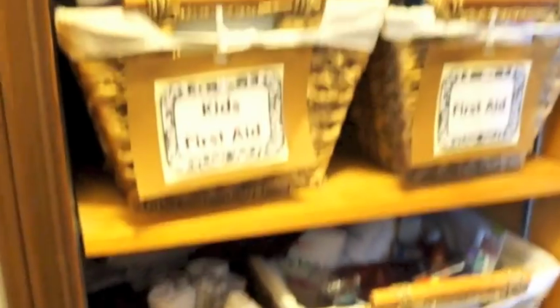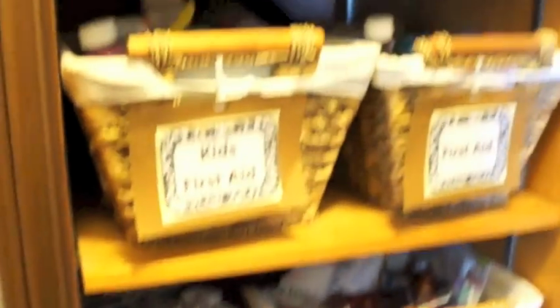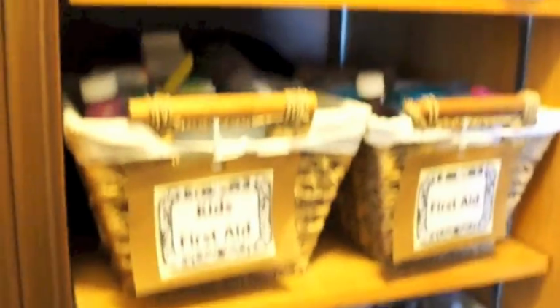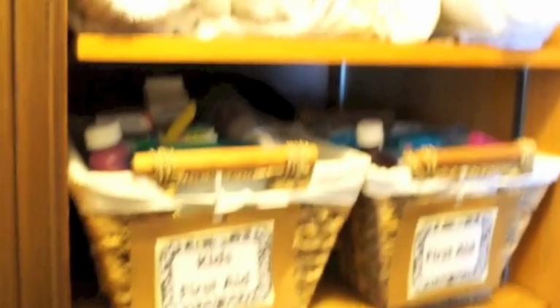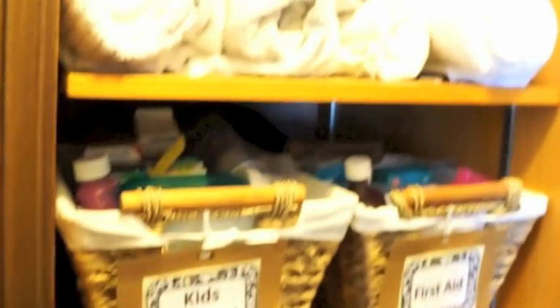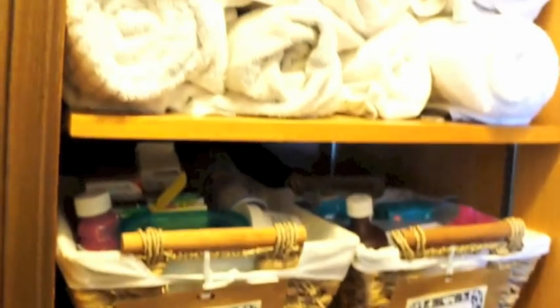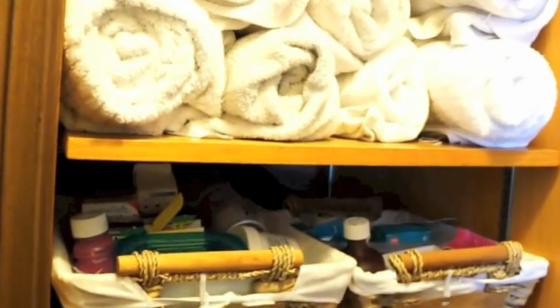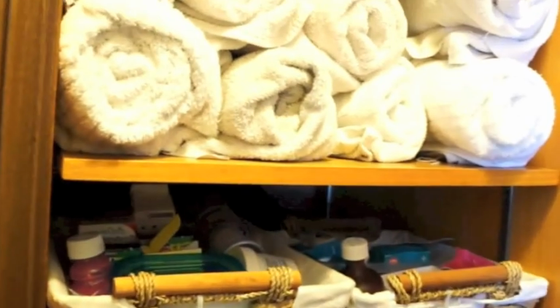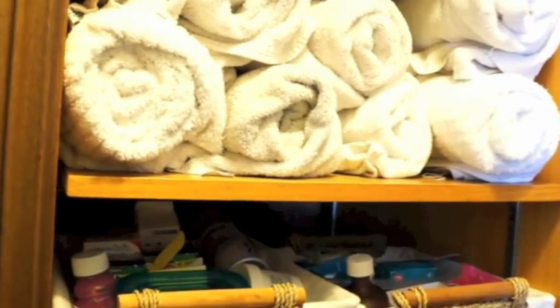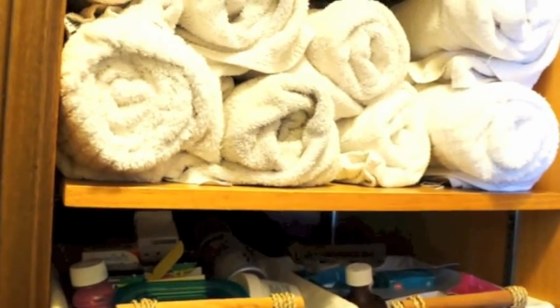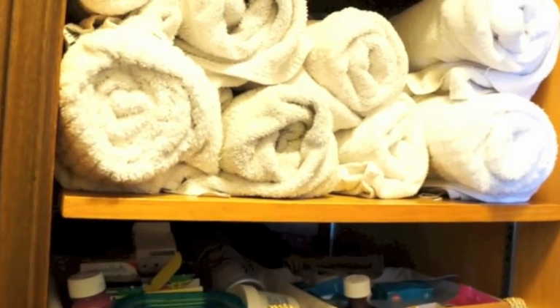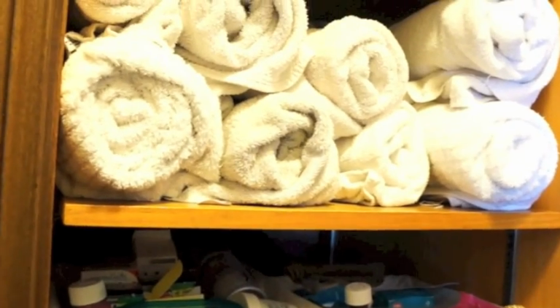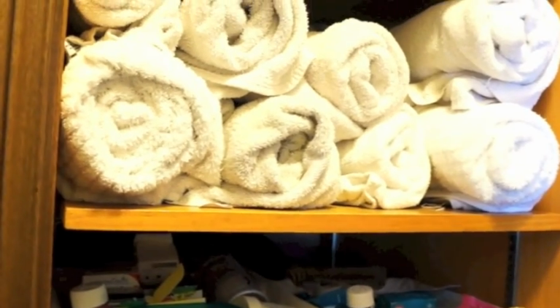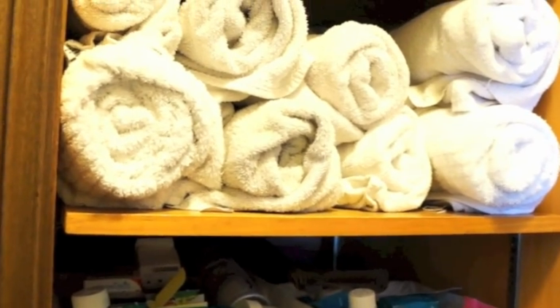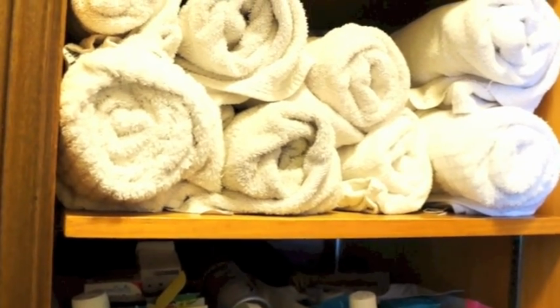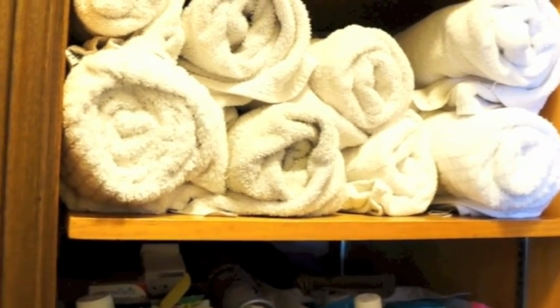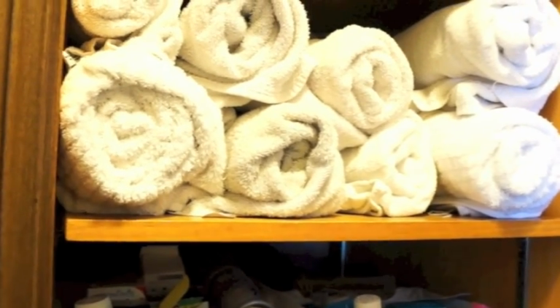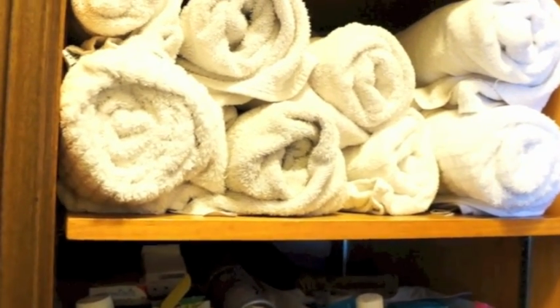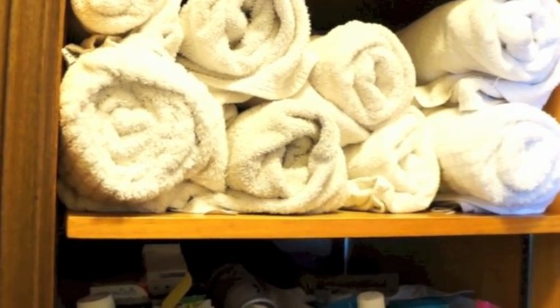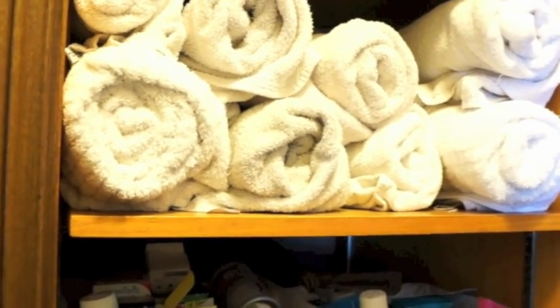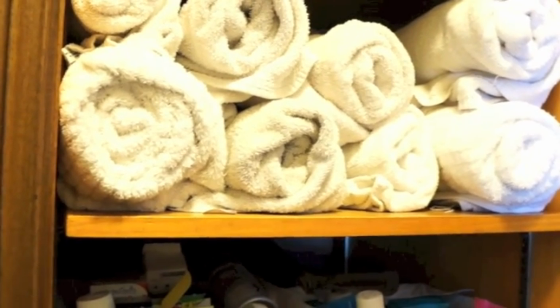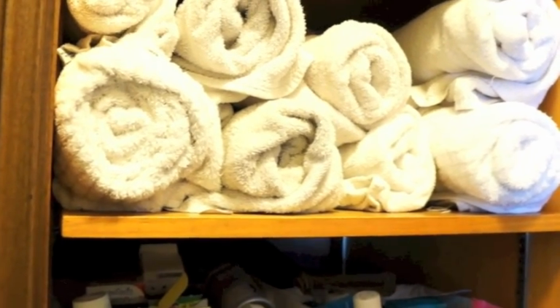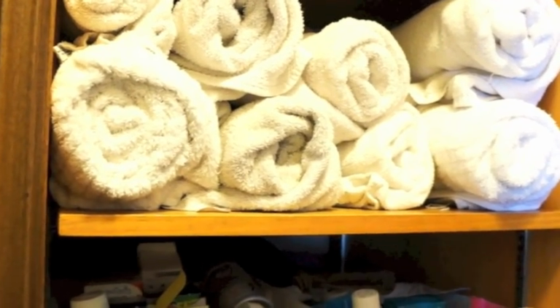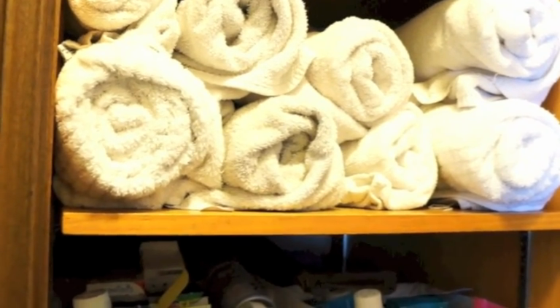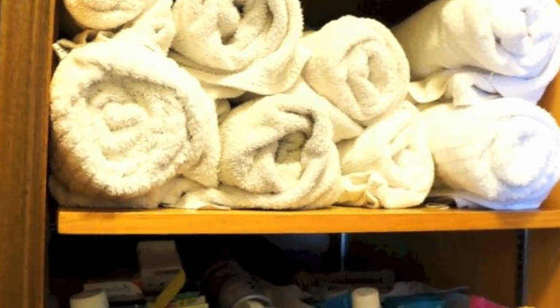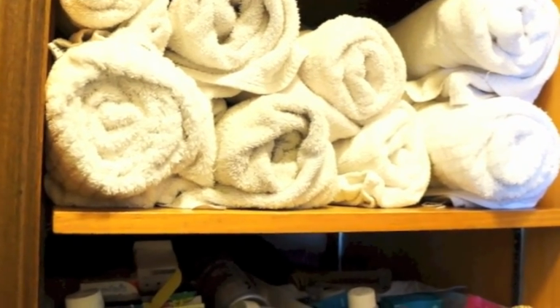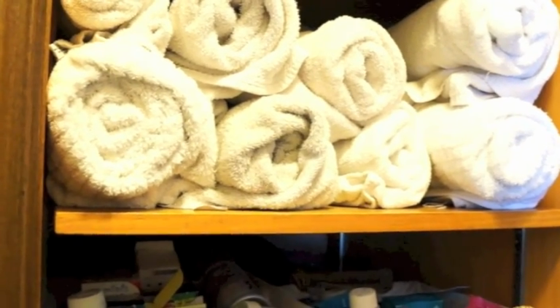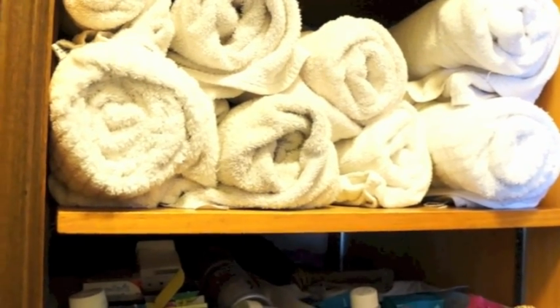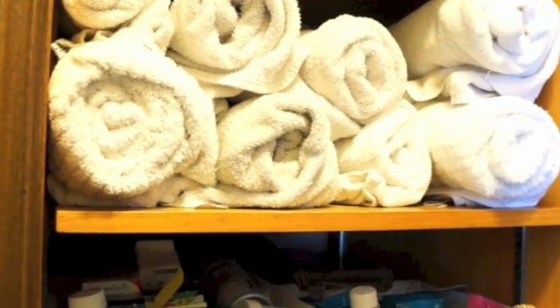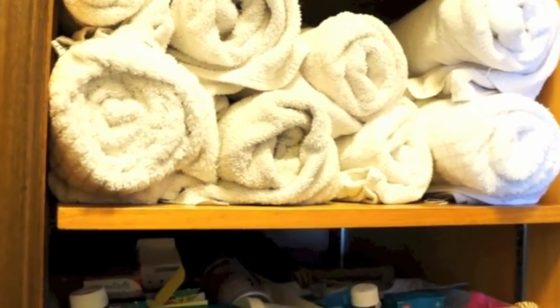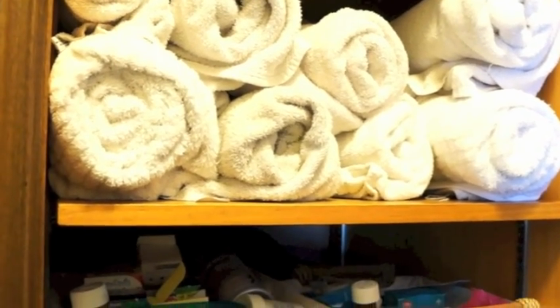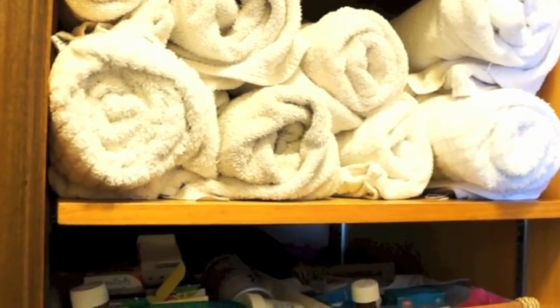Don't forget to roll your towels. Rolling towels will save you half the space of traditionally folding.